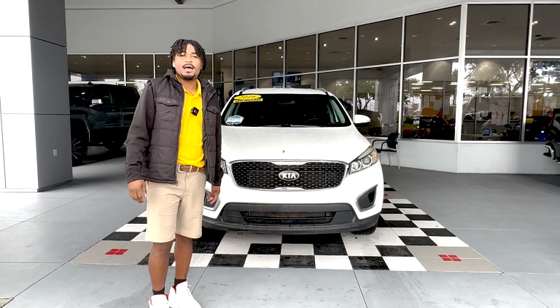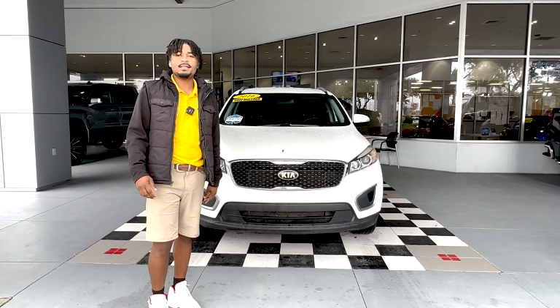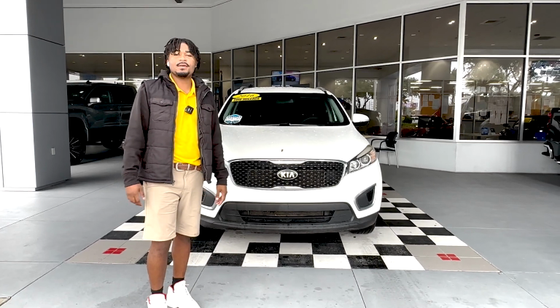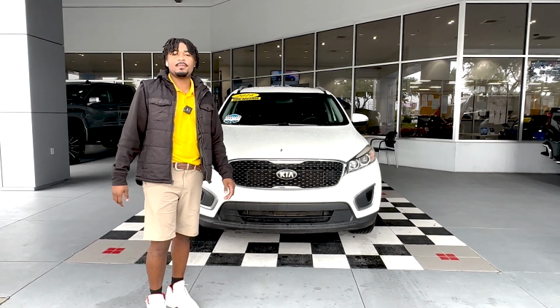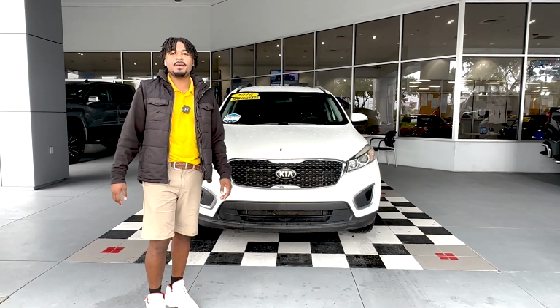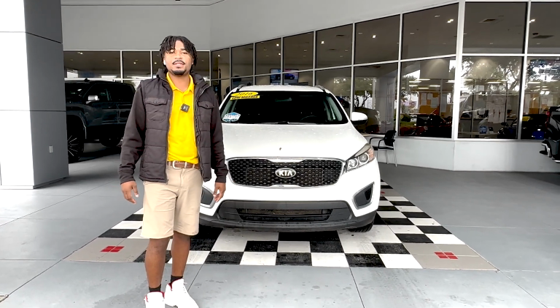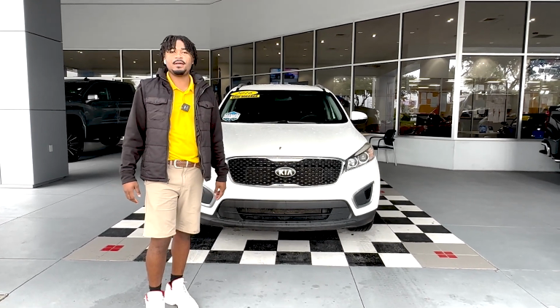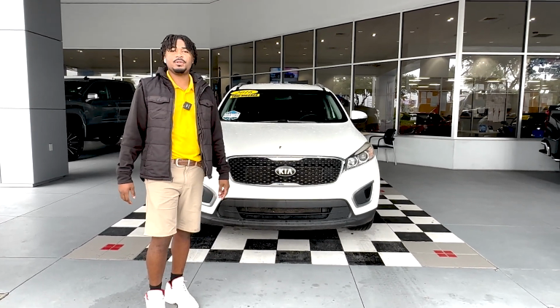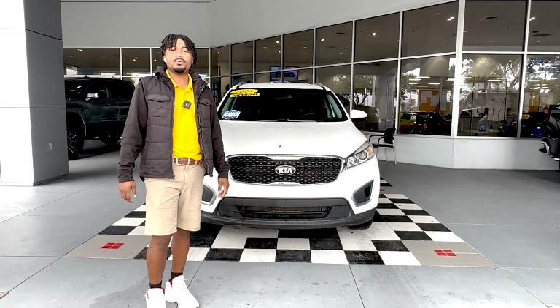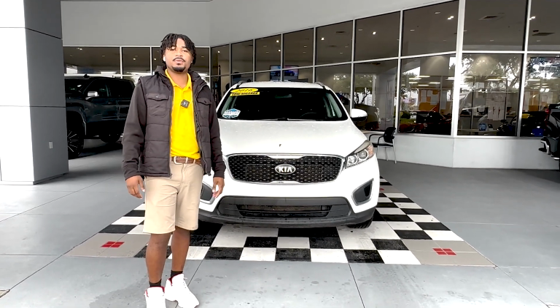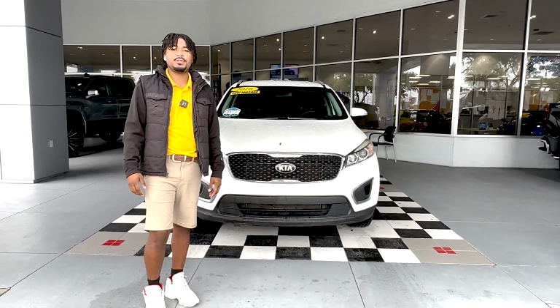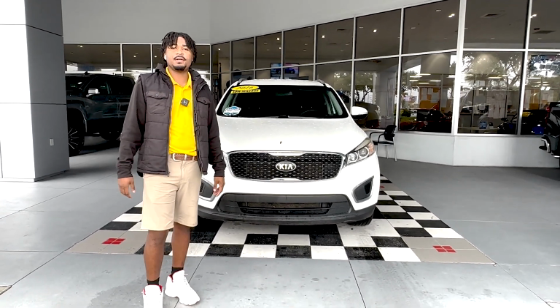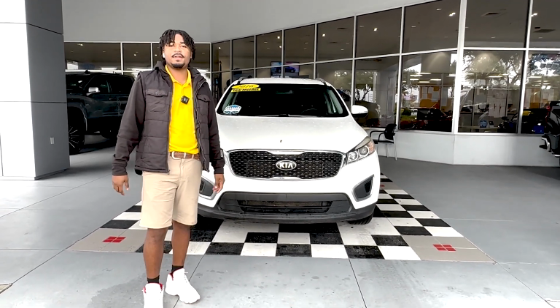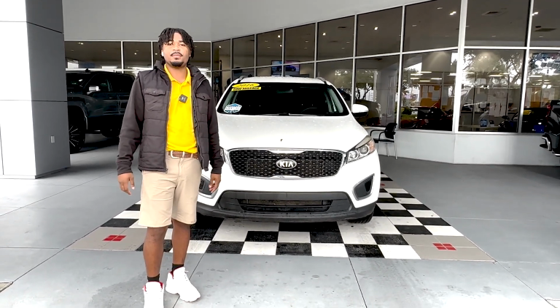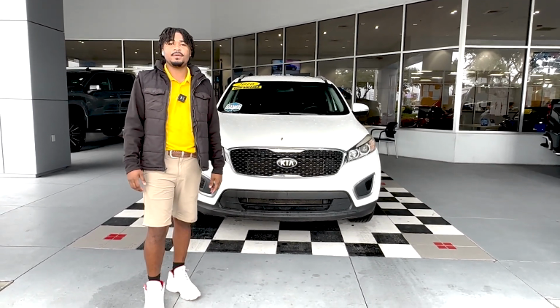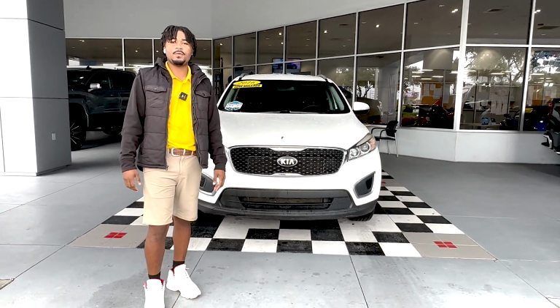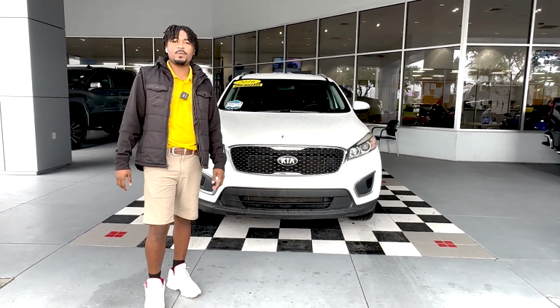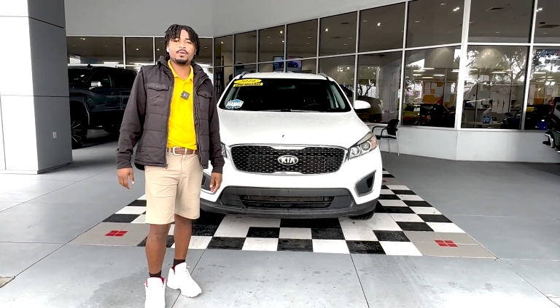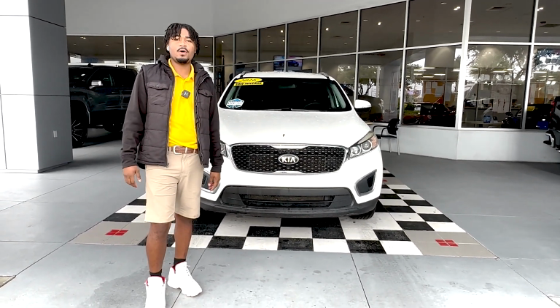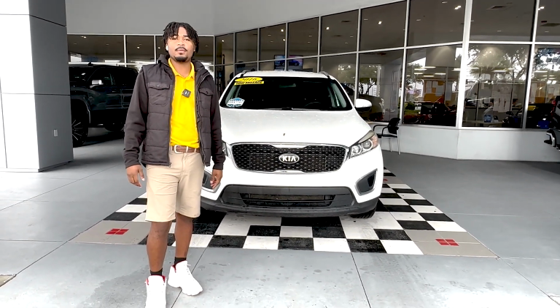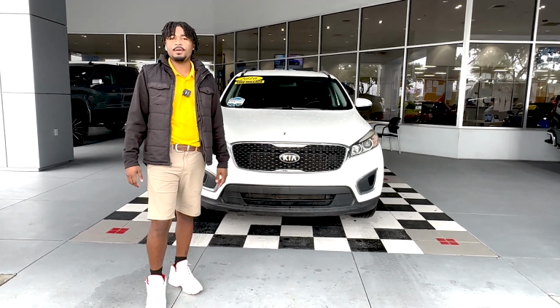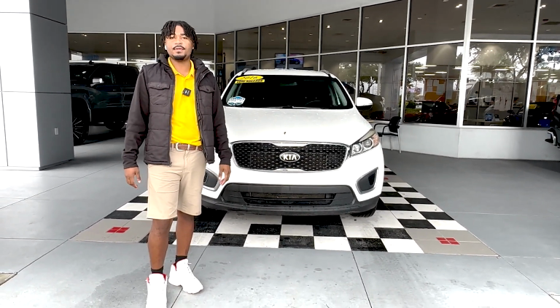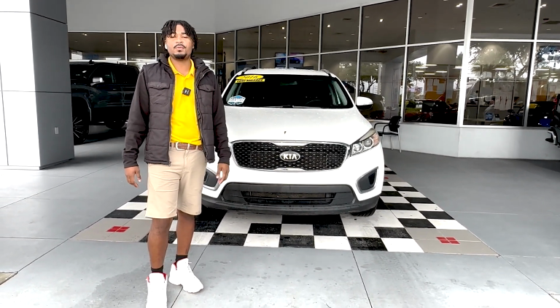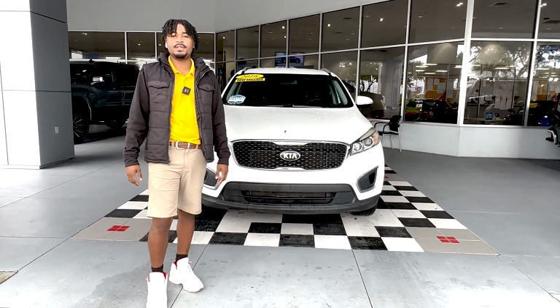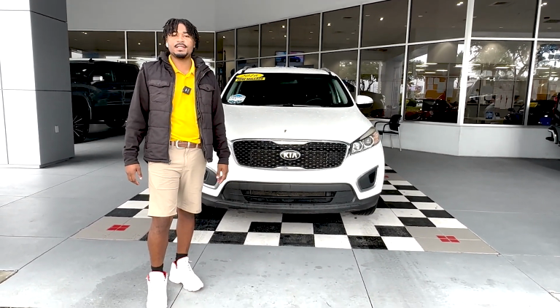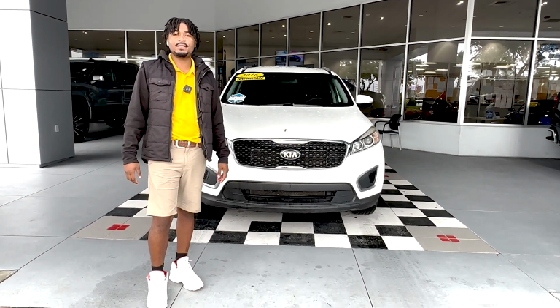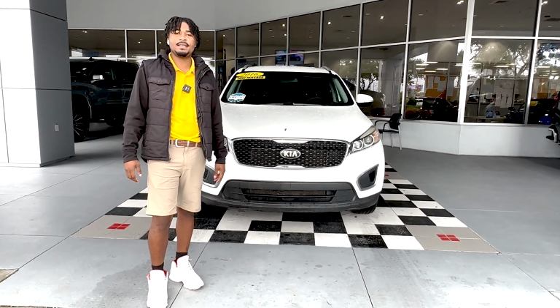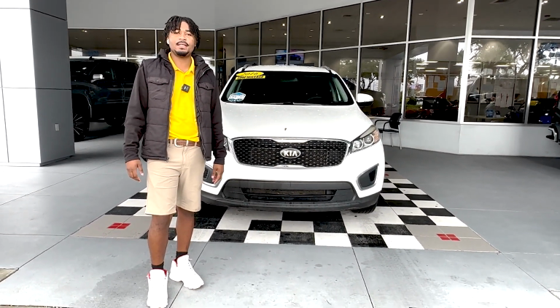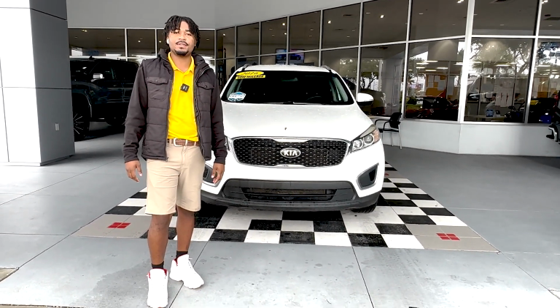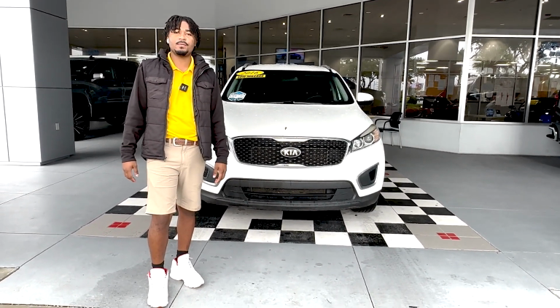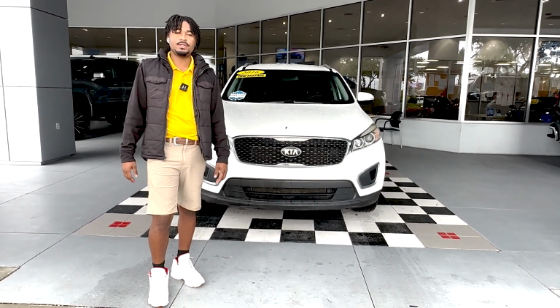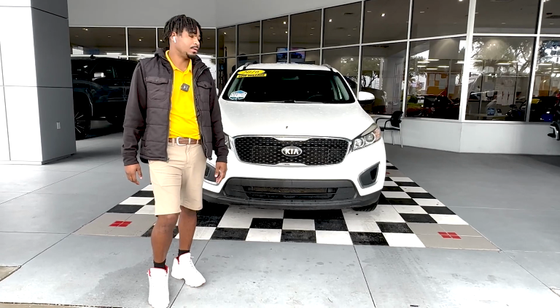How's it going? My name is Lake with George Moore Chevrolet. I'm gonna give you a quick walk around of the 2016 Kia Sorento.